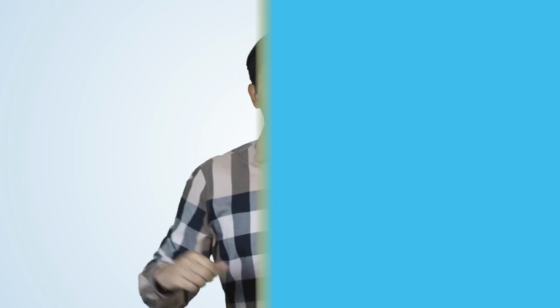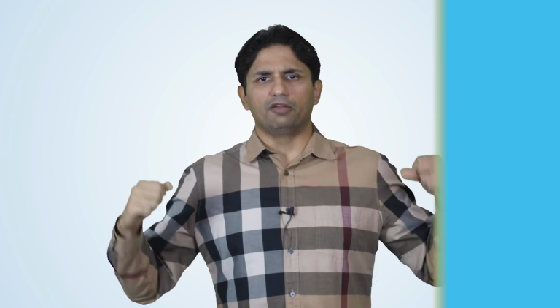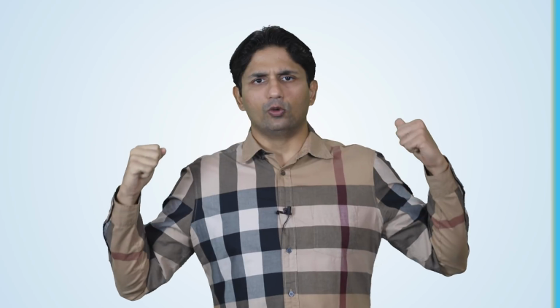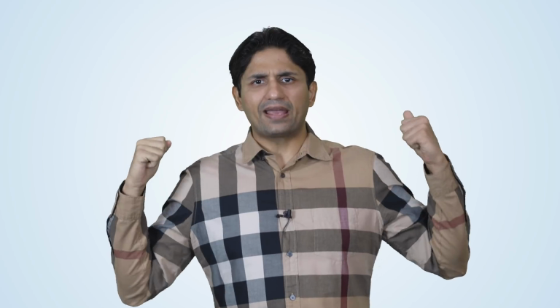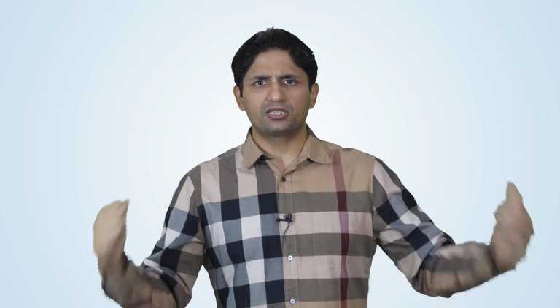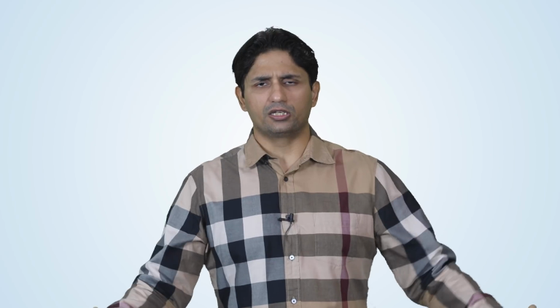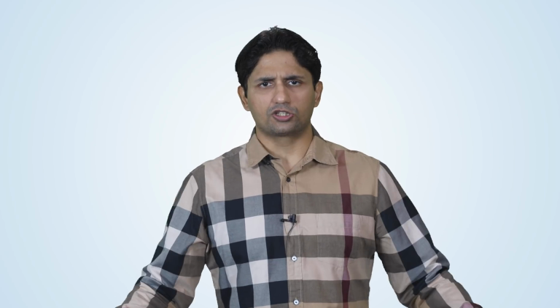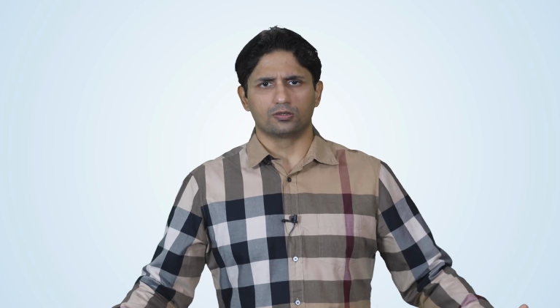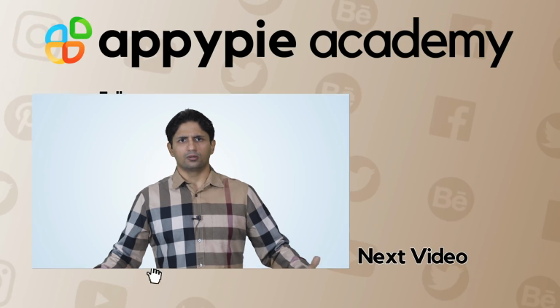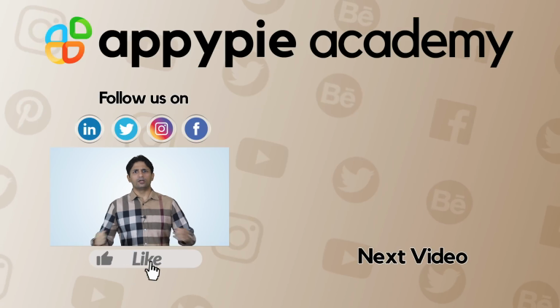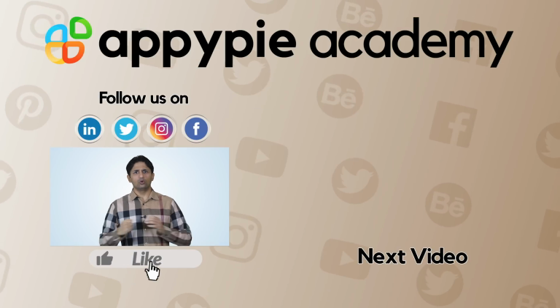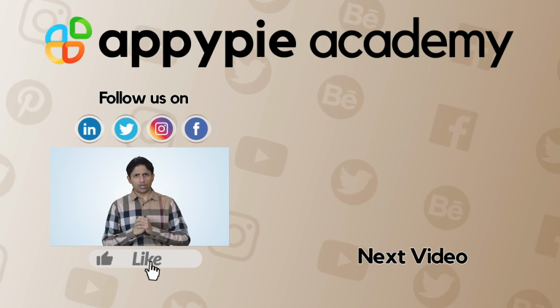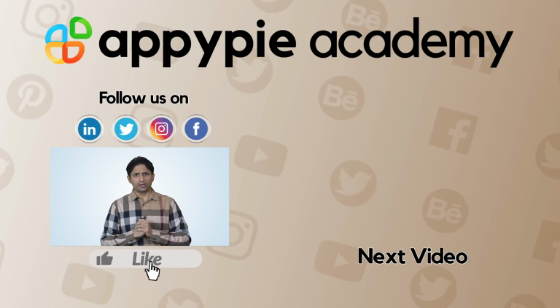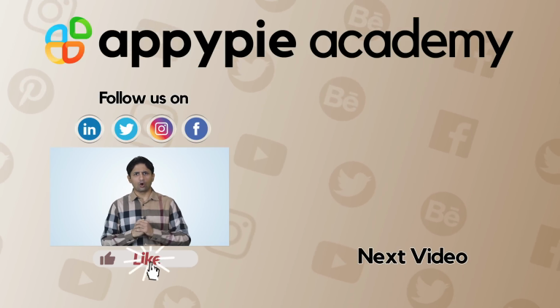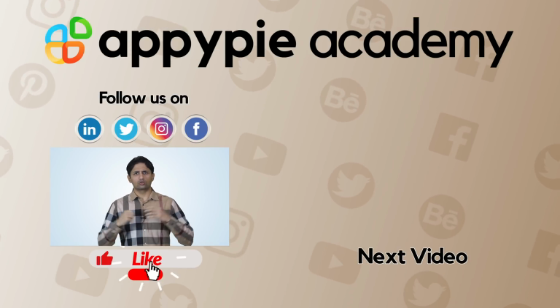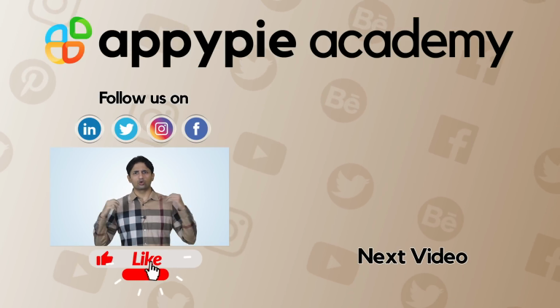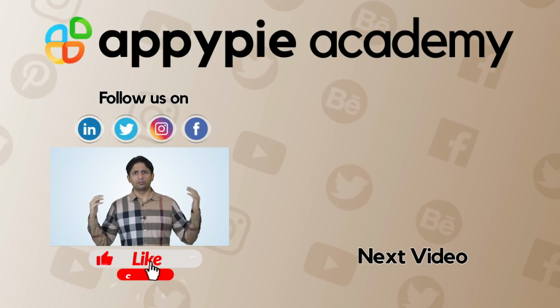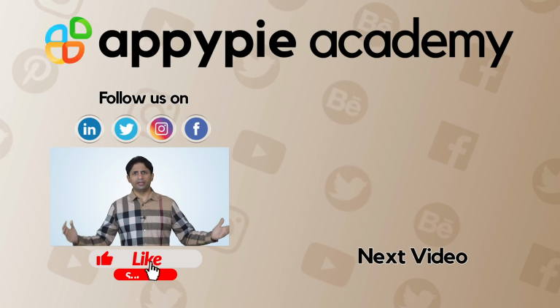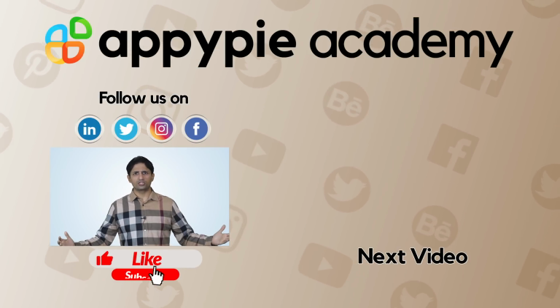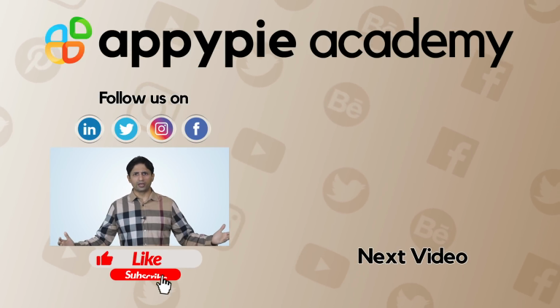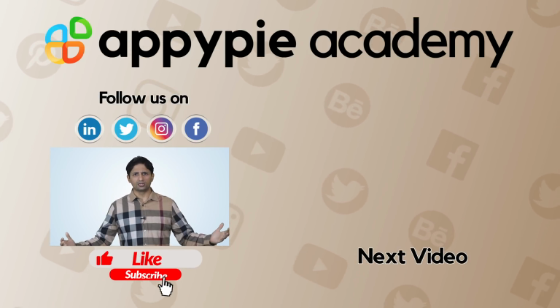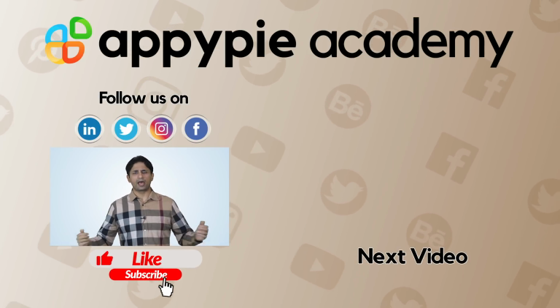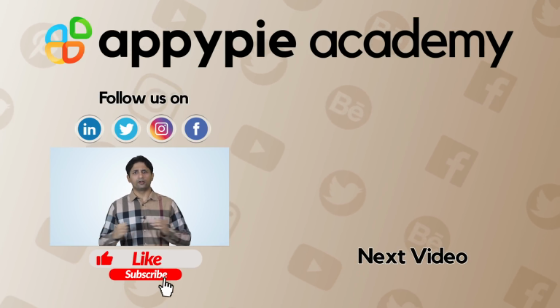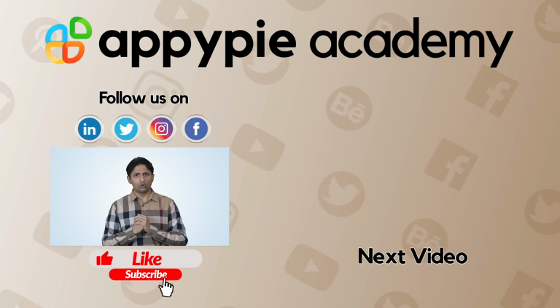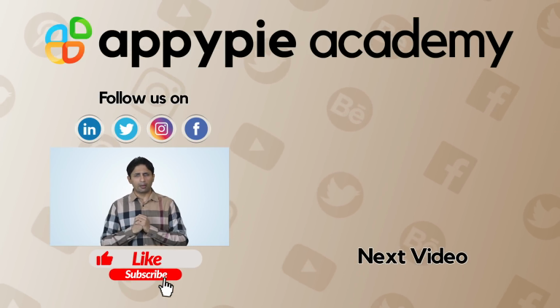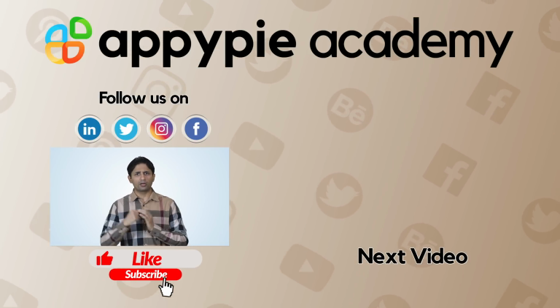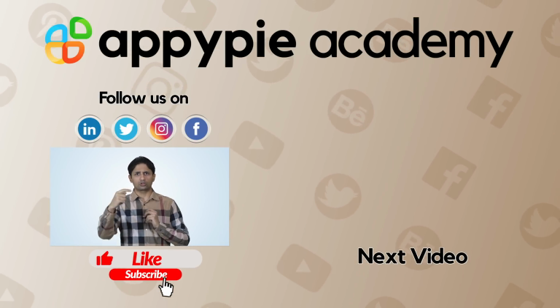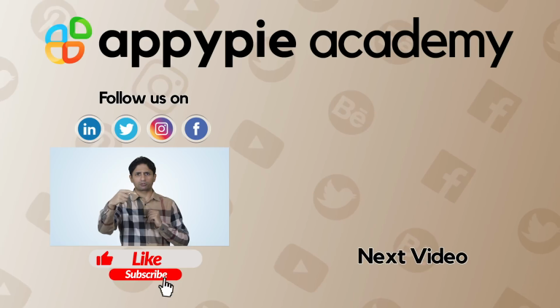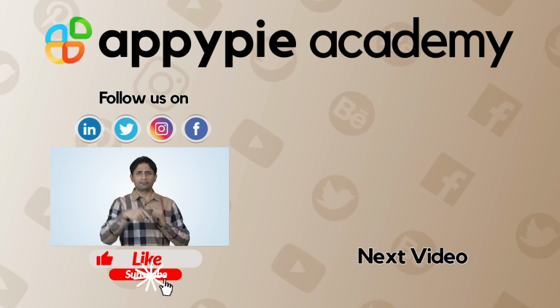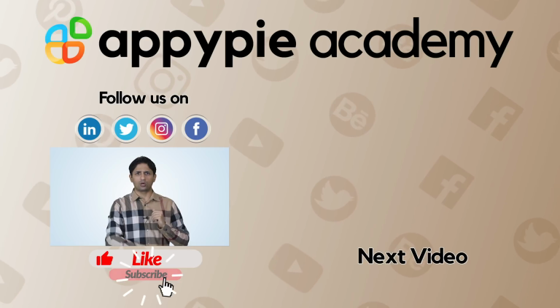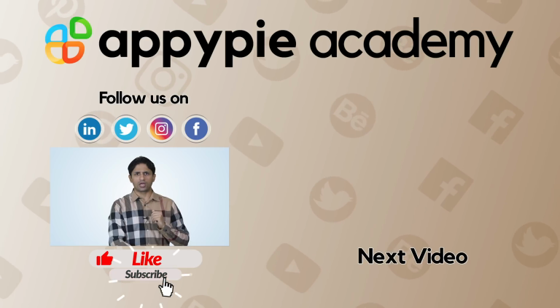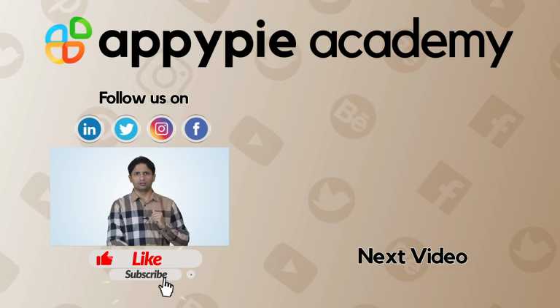If you like this edition, then do share it on social media channels, and do remember to subscribe to our channel.